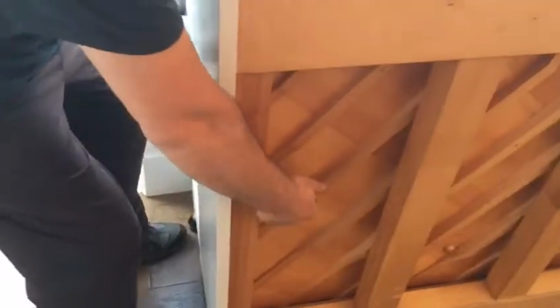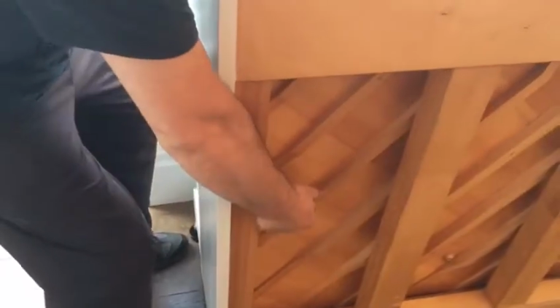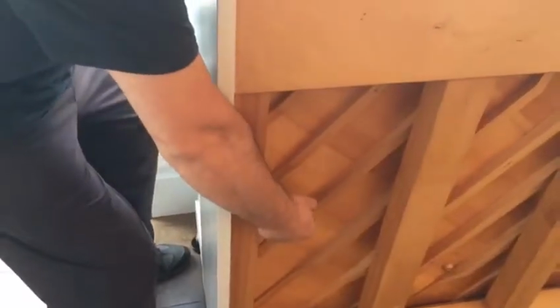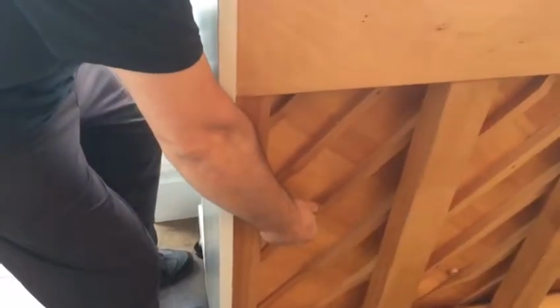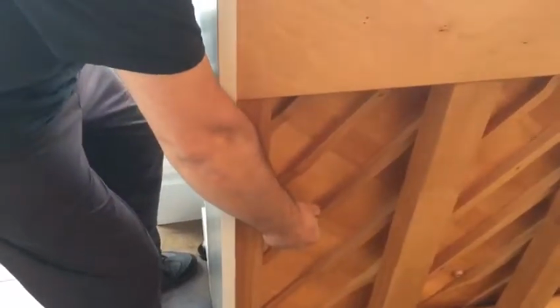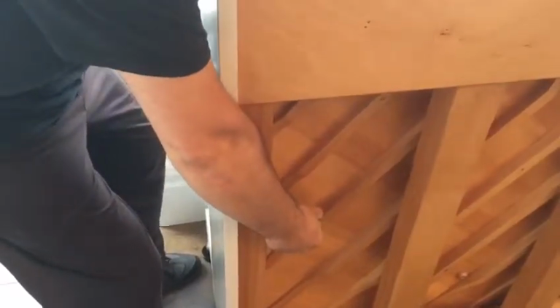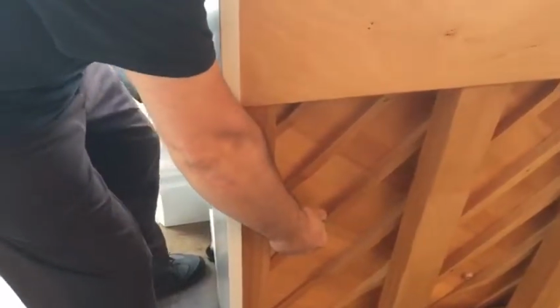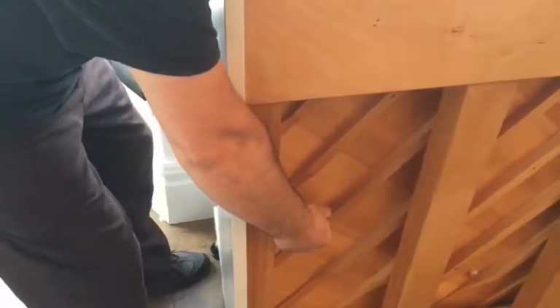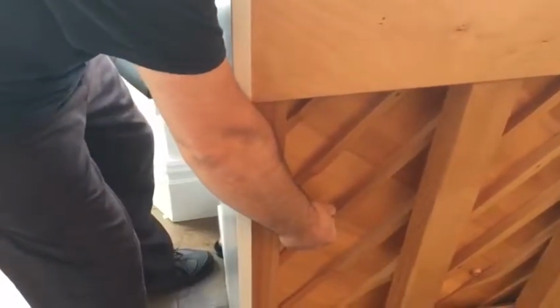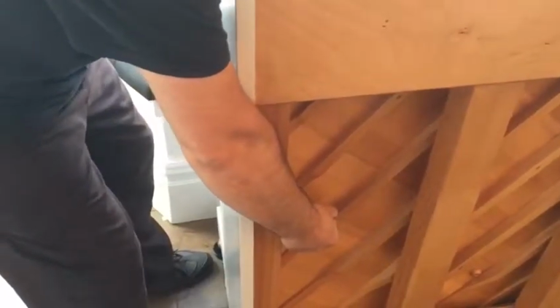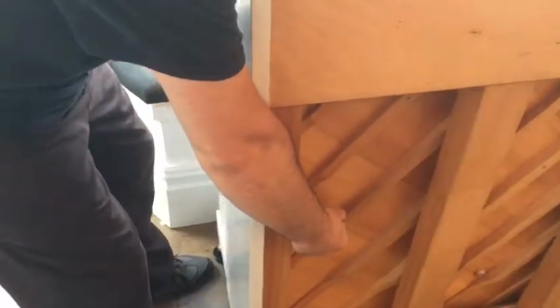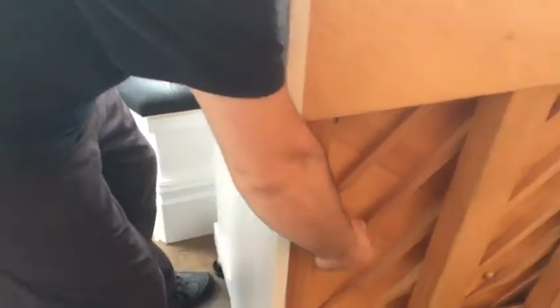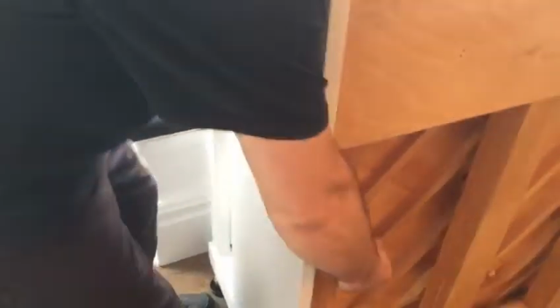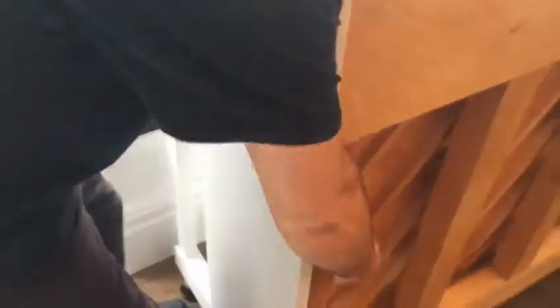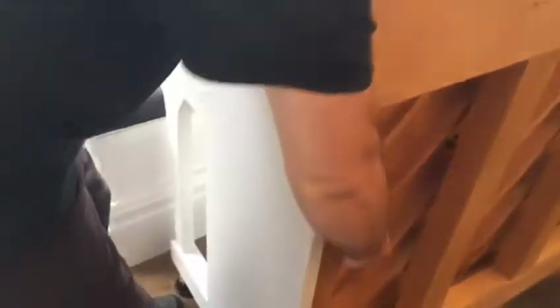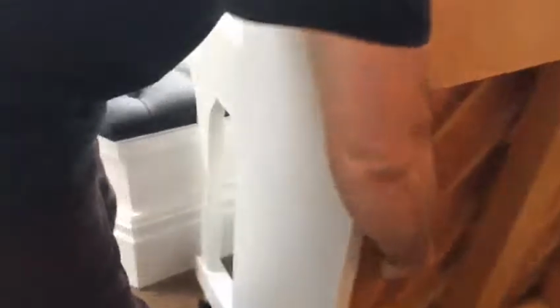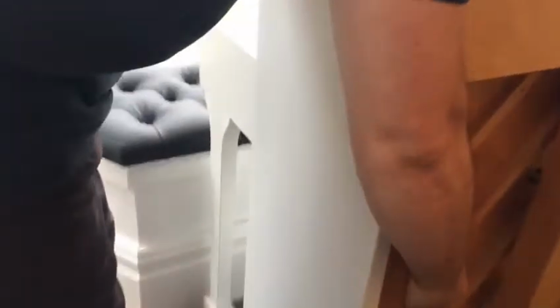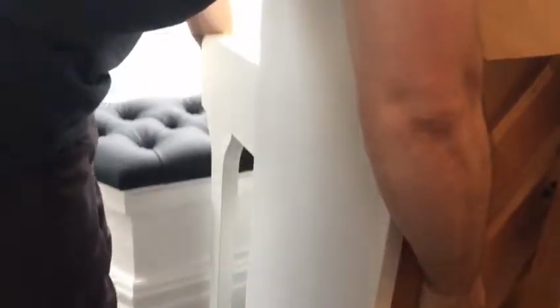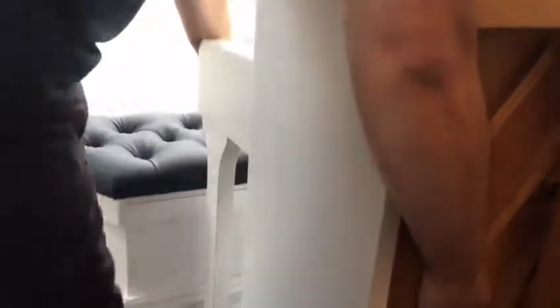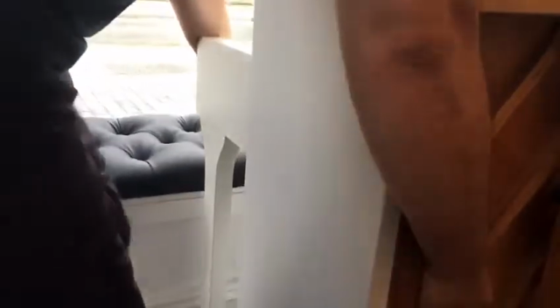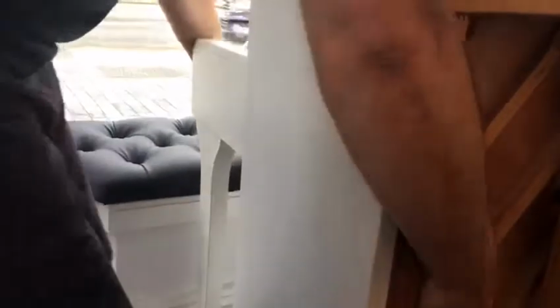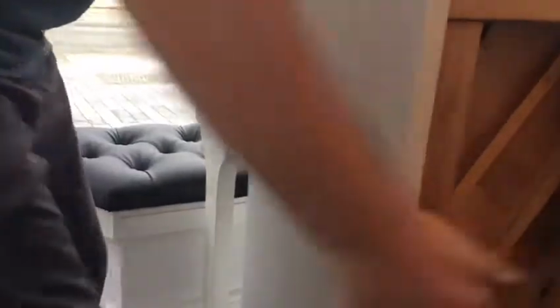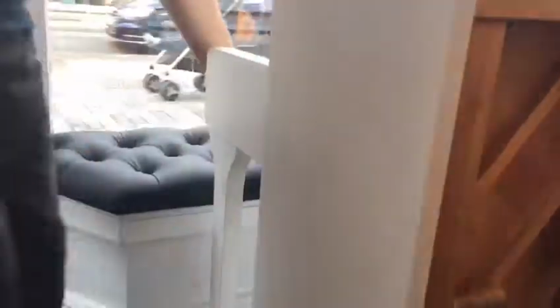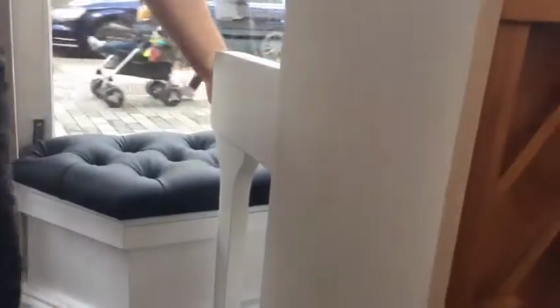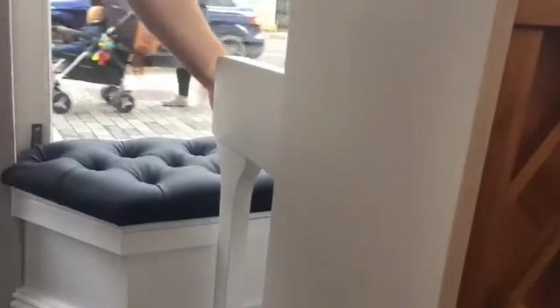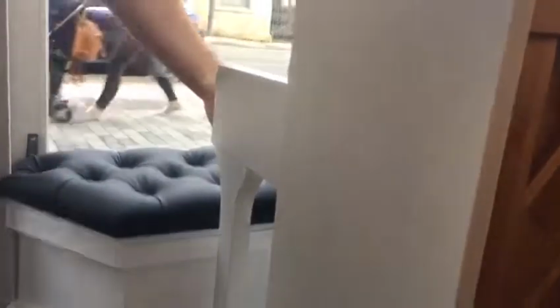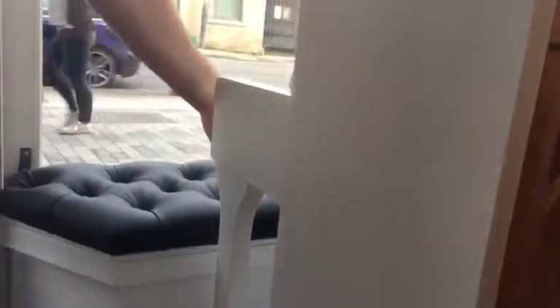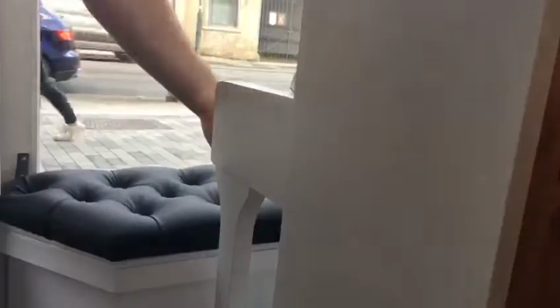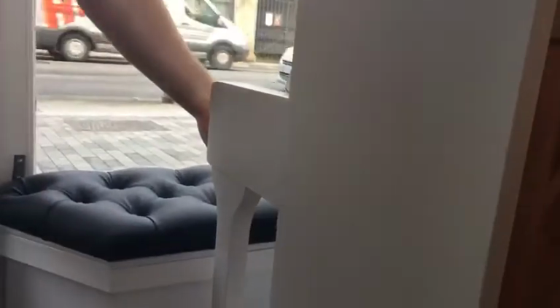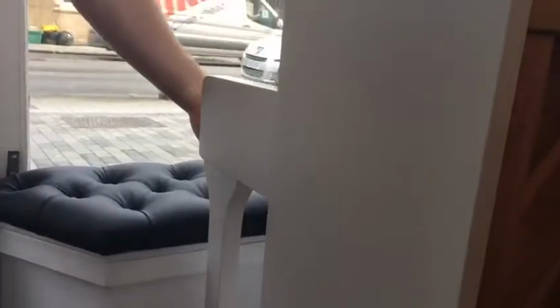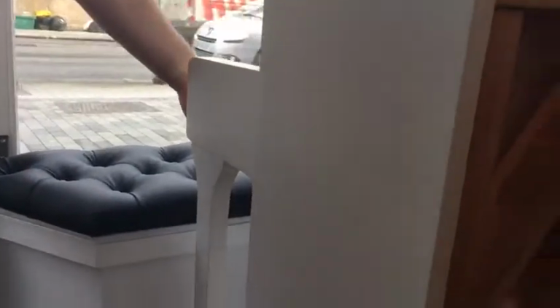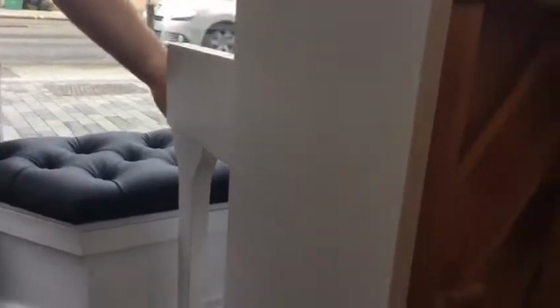Right, so one hand on the back handle, the other one is underneath the front.